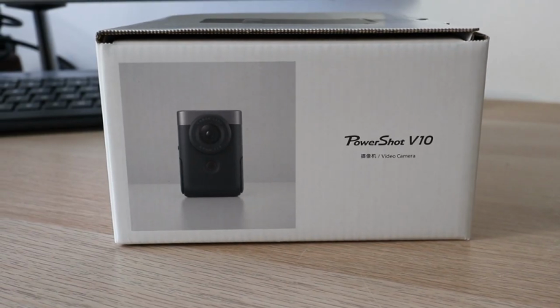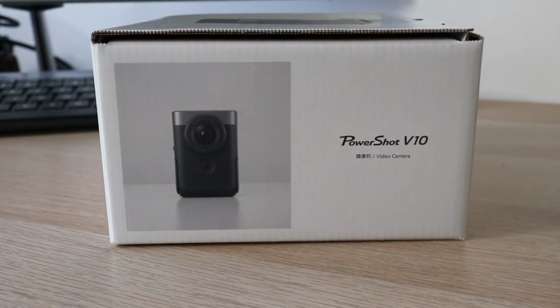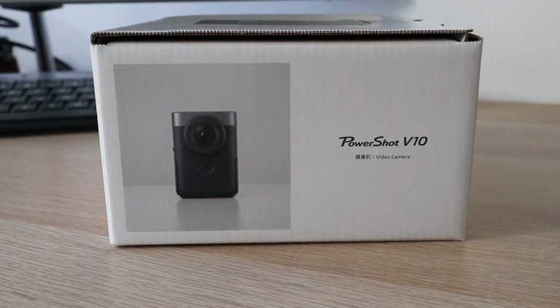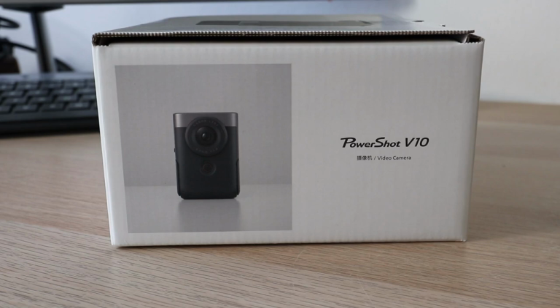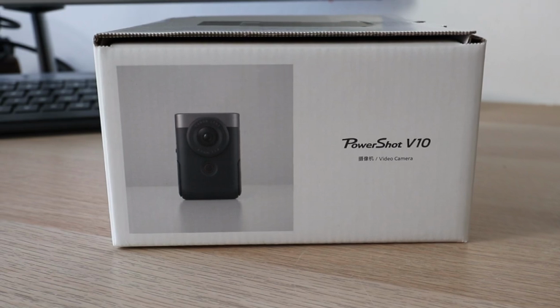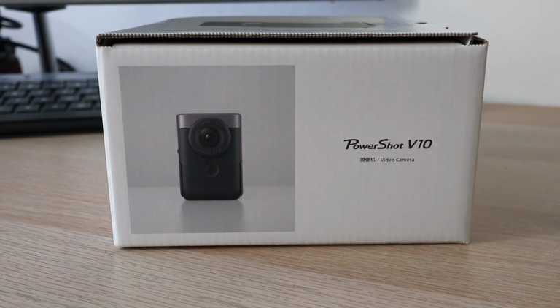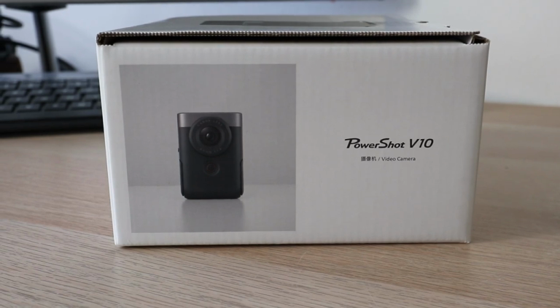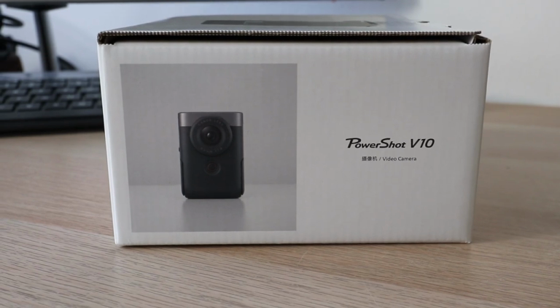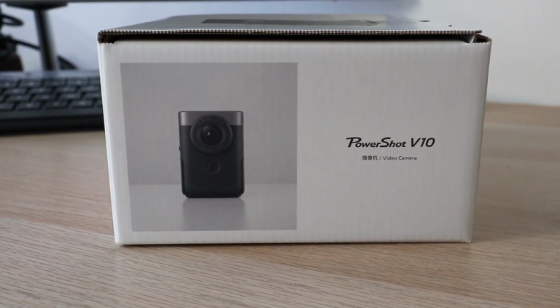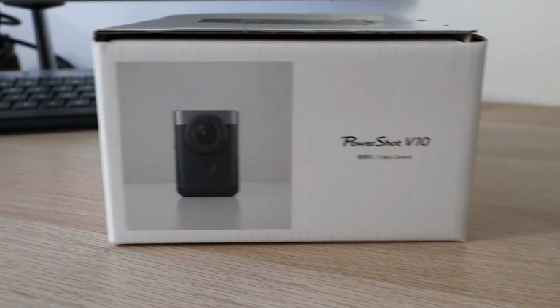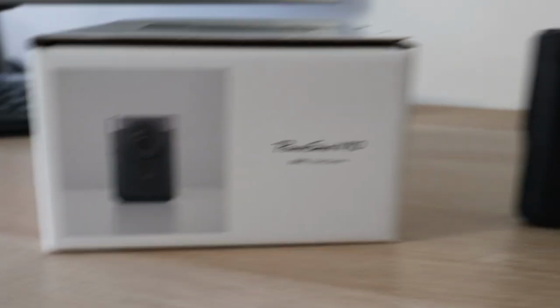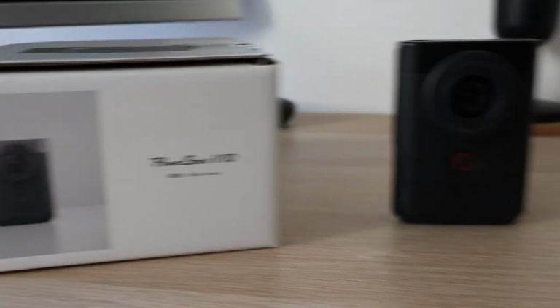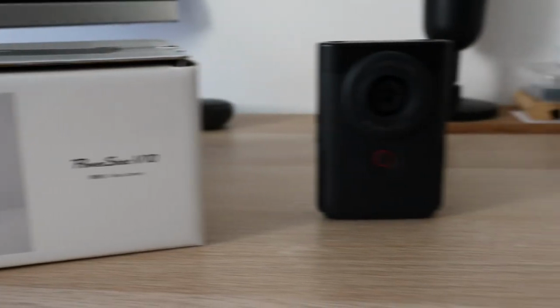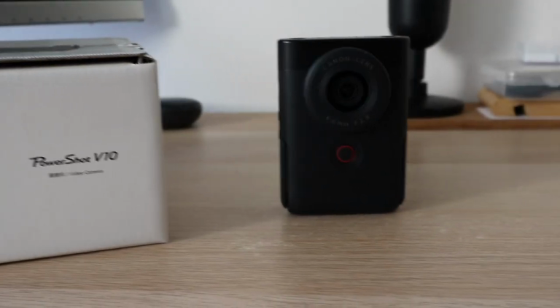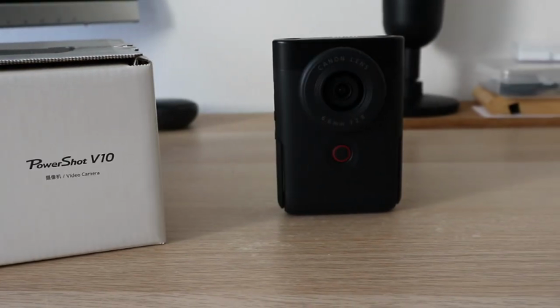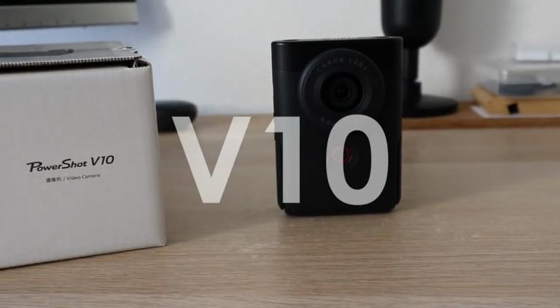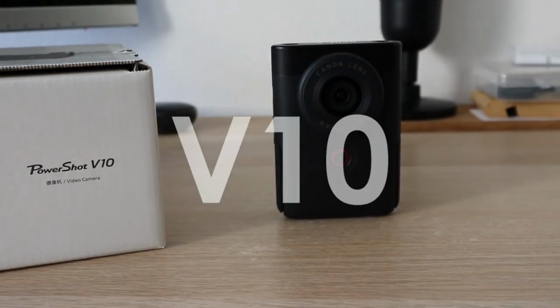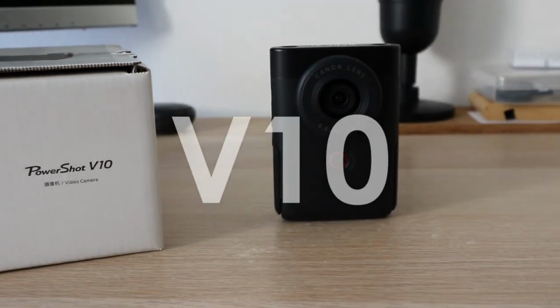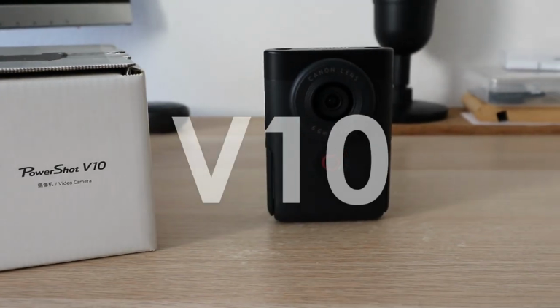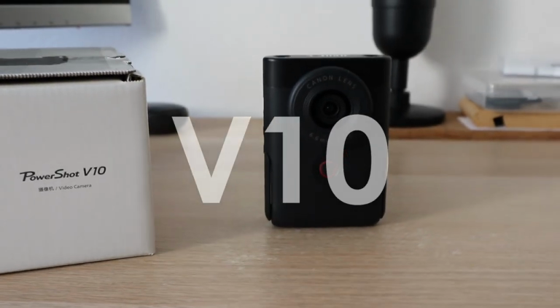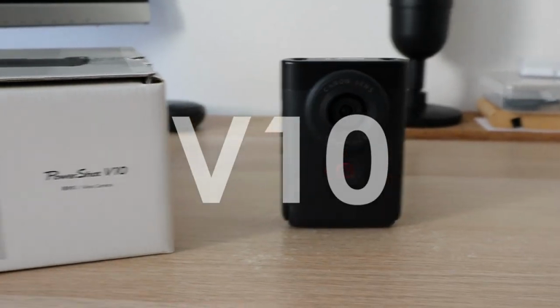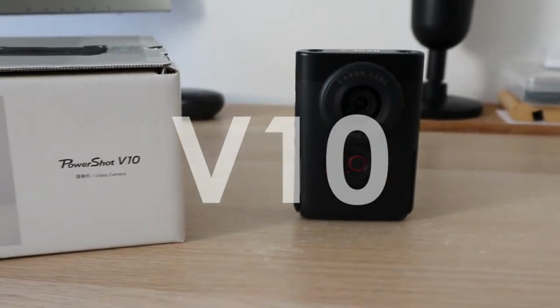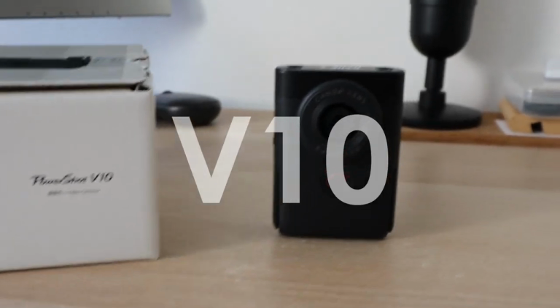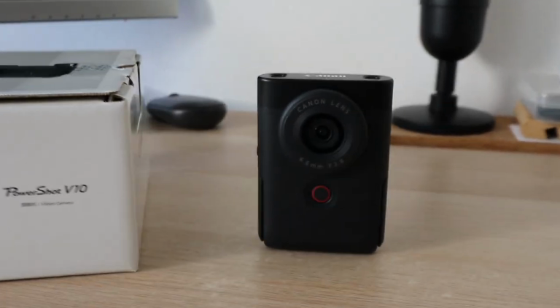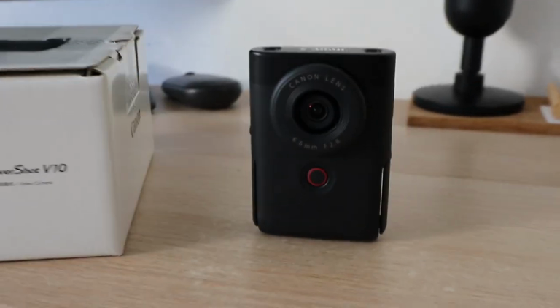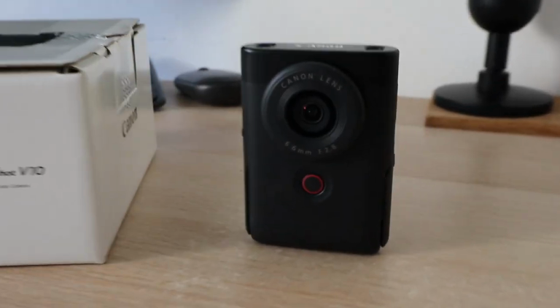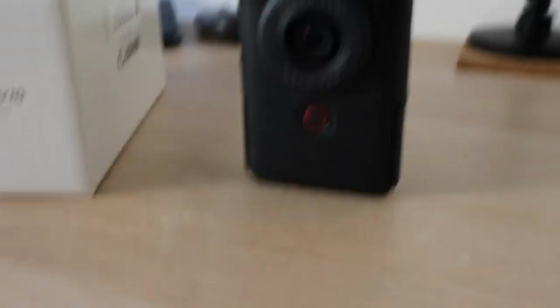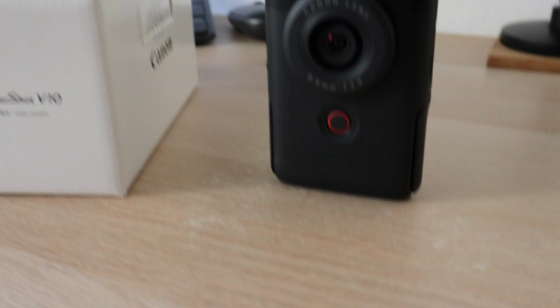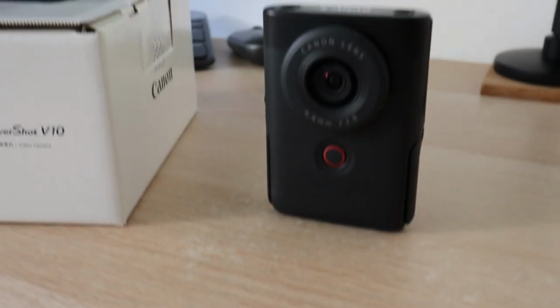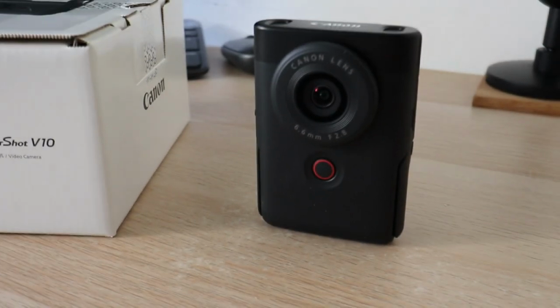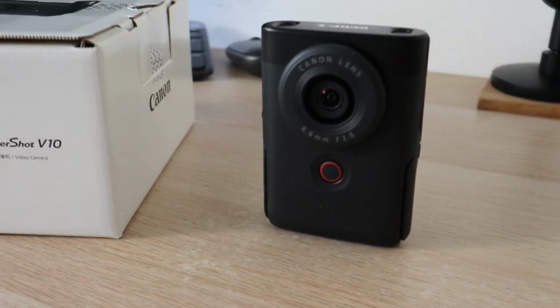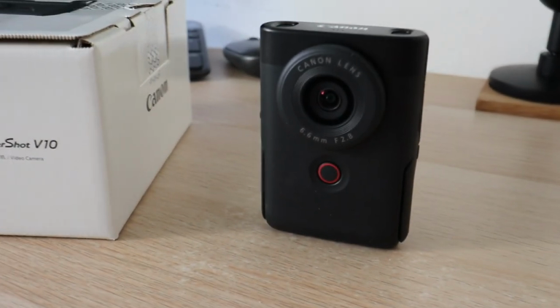So I bought the Canon PowerShot V10. I like to call it the V10 because it resonates with the V10 car engine.